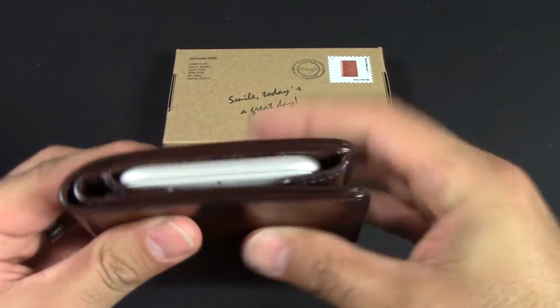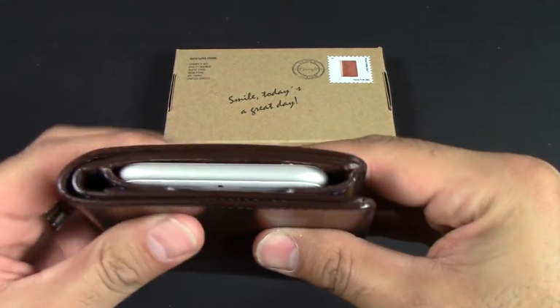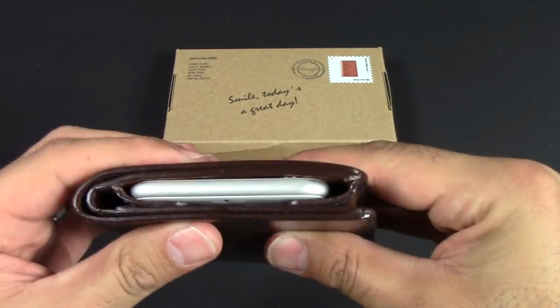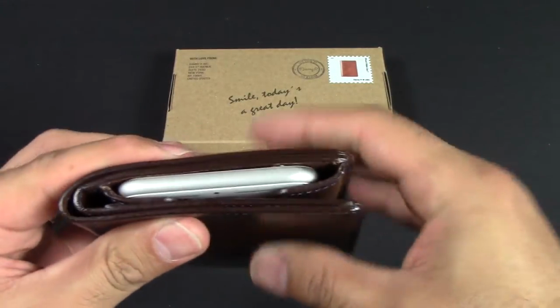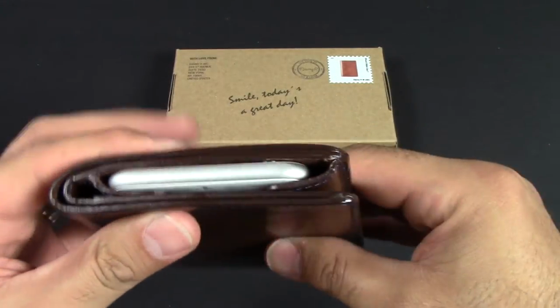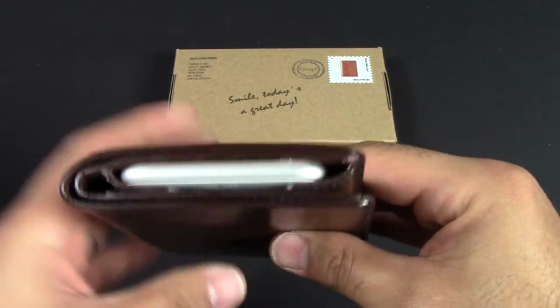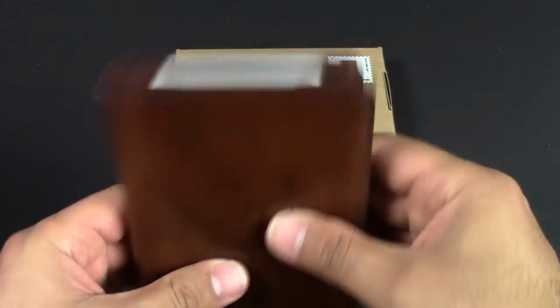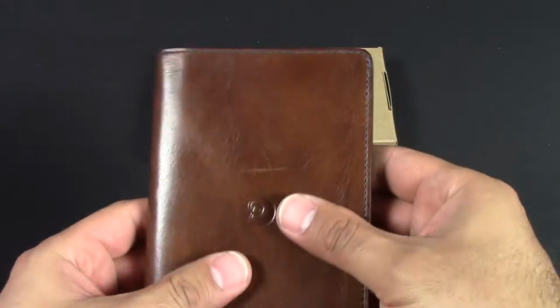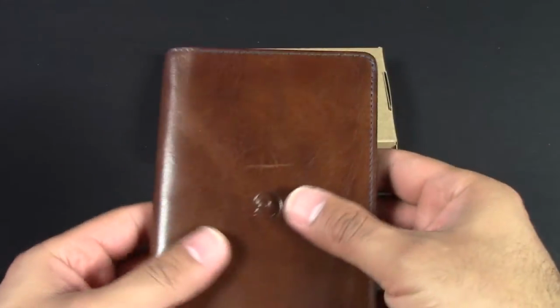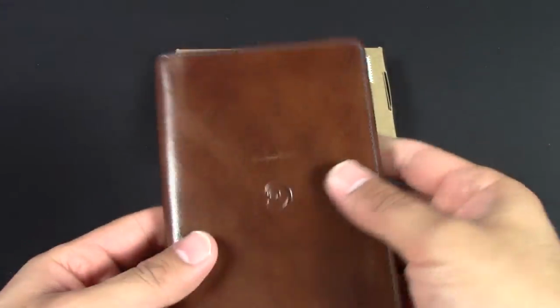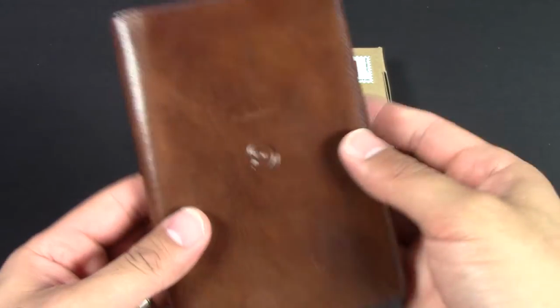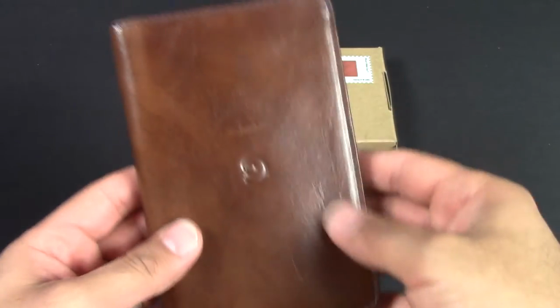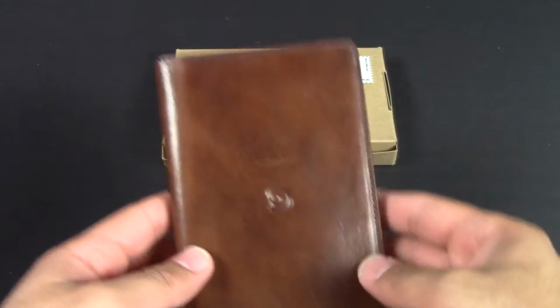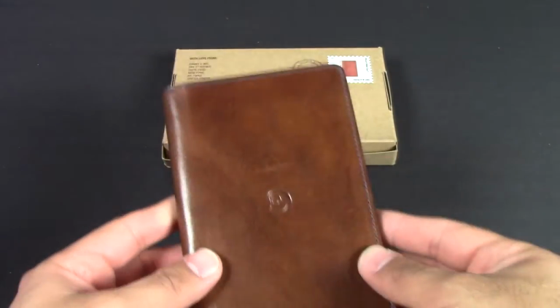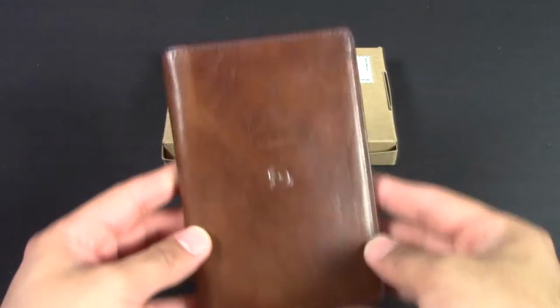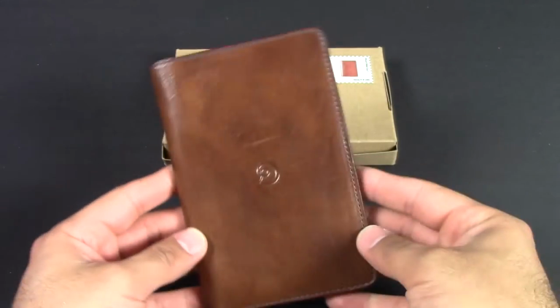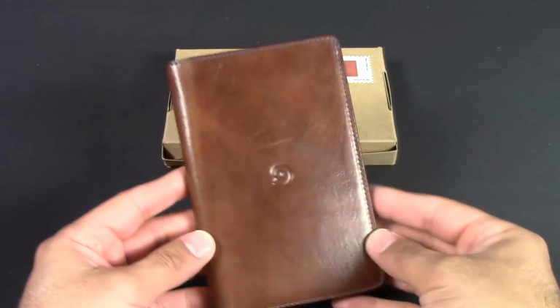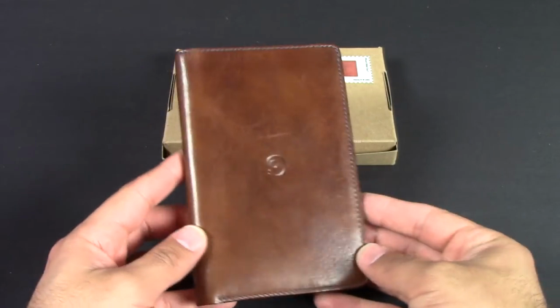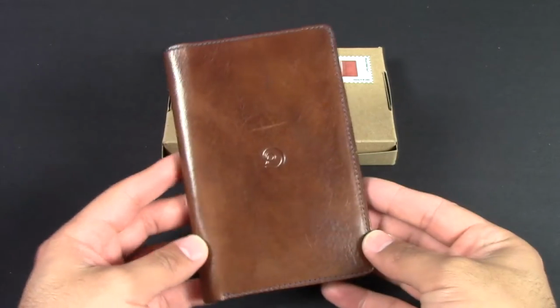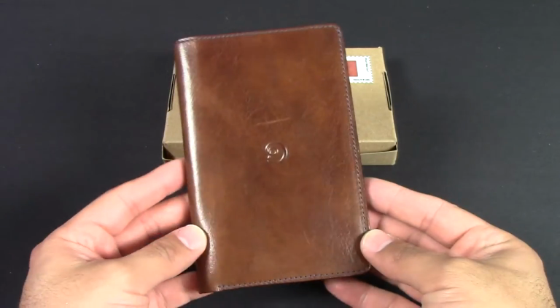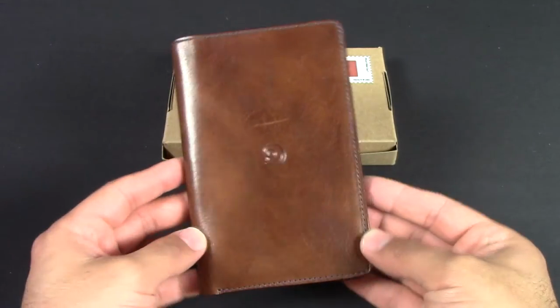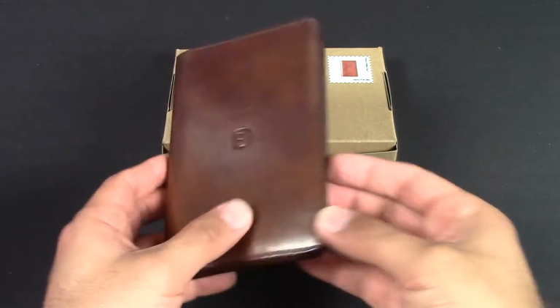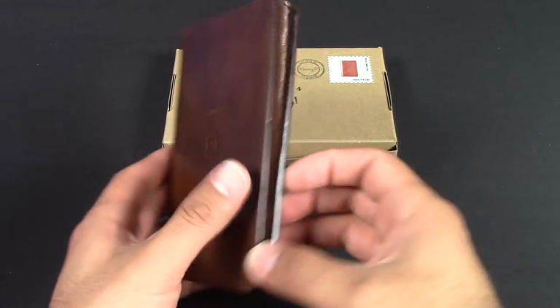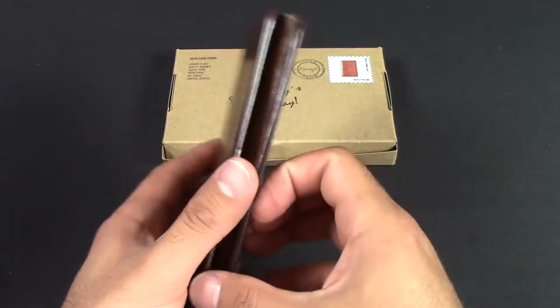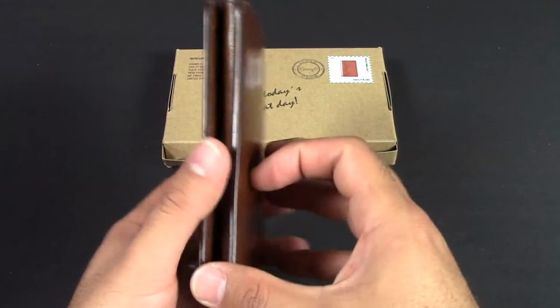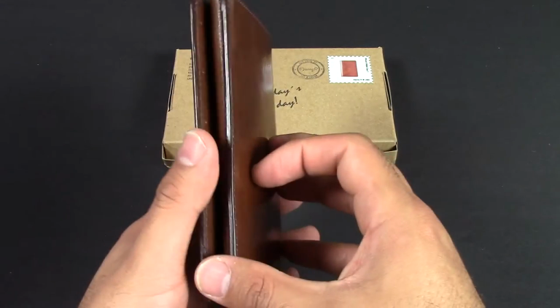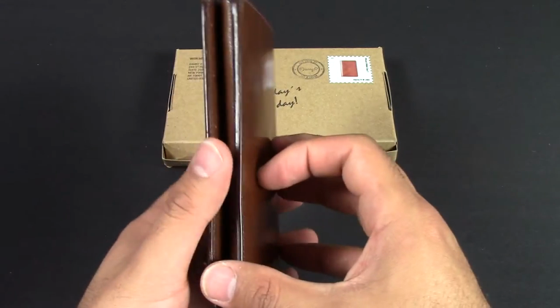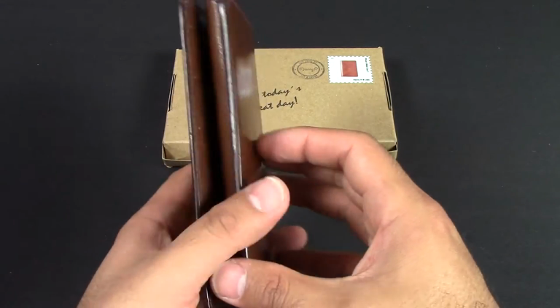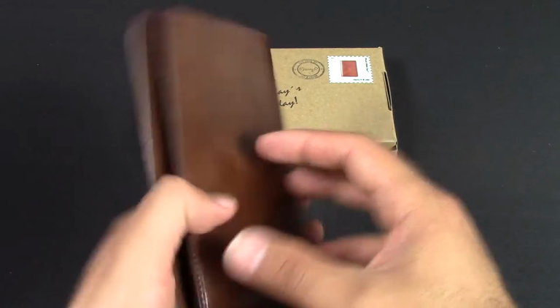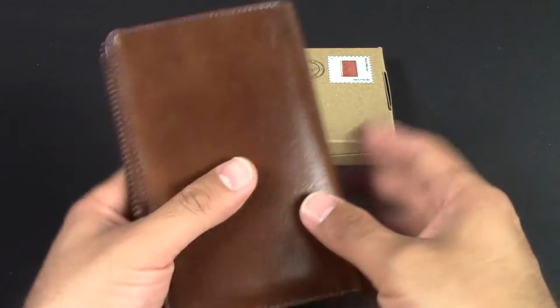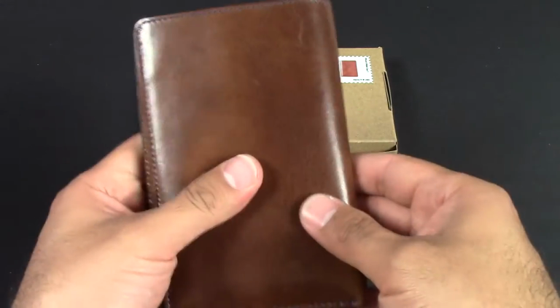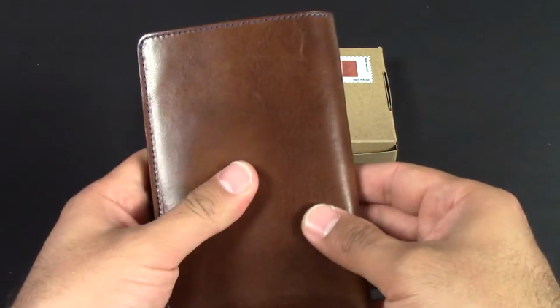Keep in mind though, when you do put some credit cards and stuff in it, it's going to be a little bit thicker.